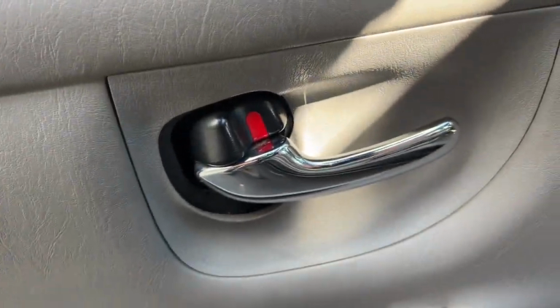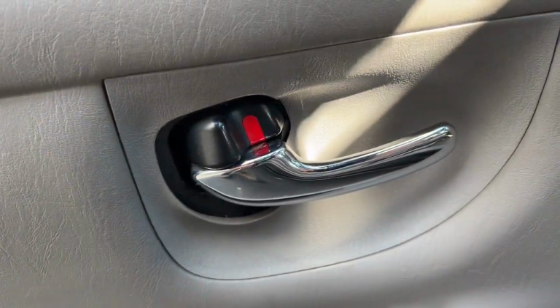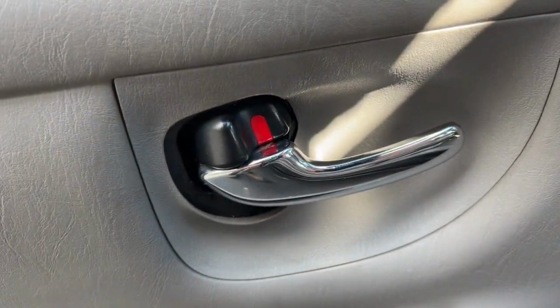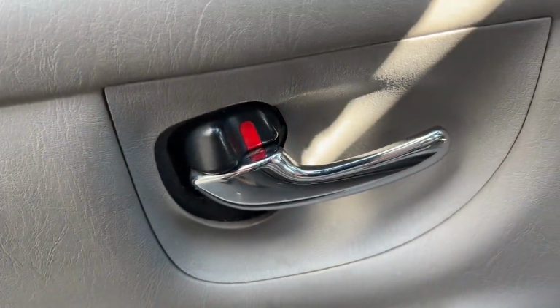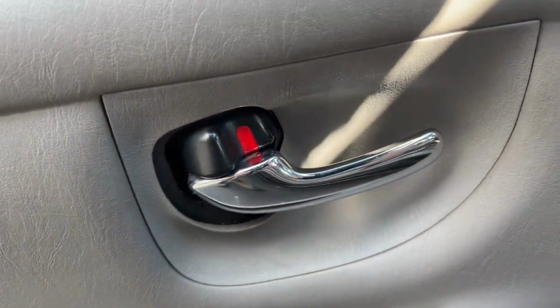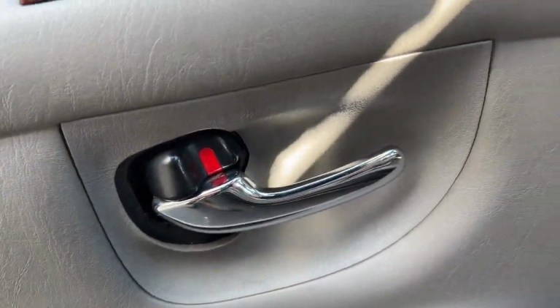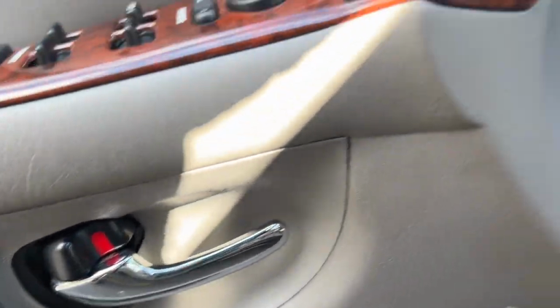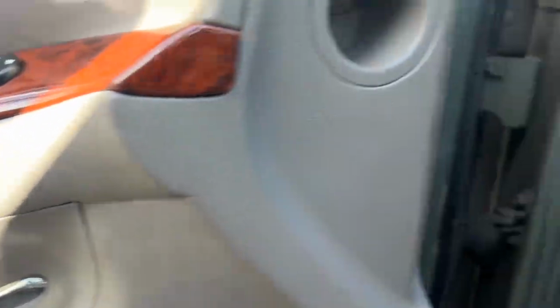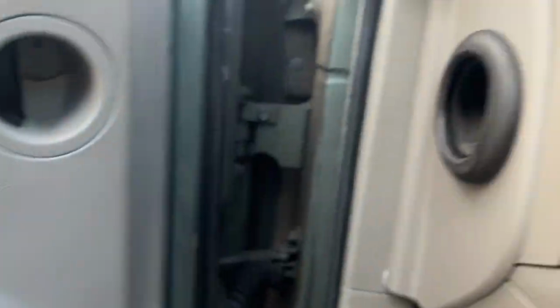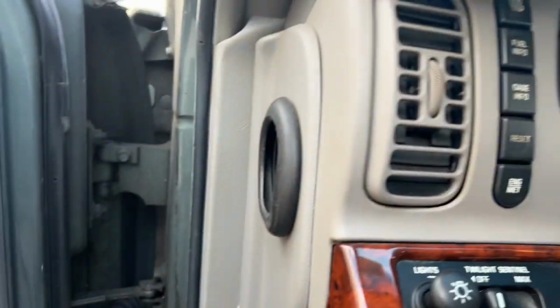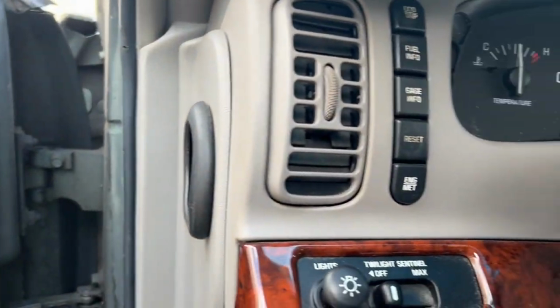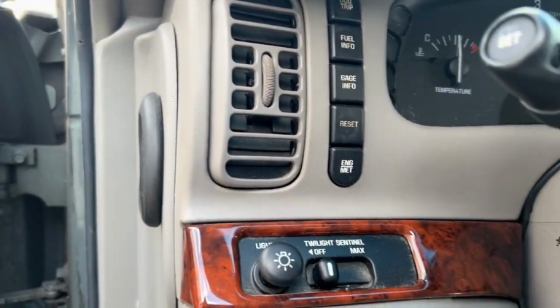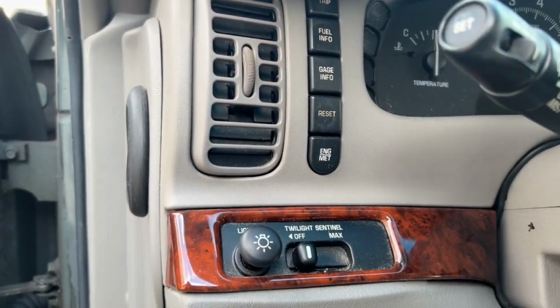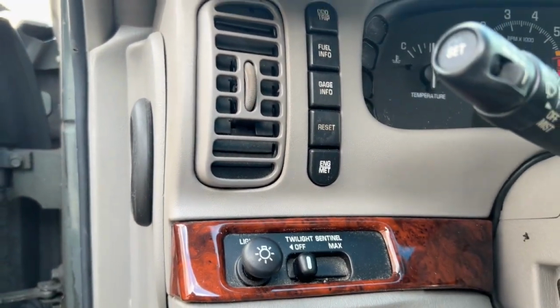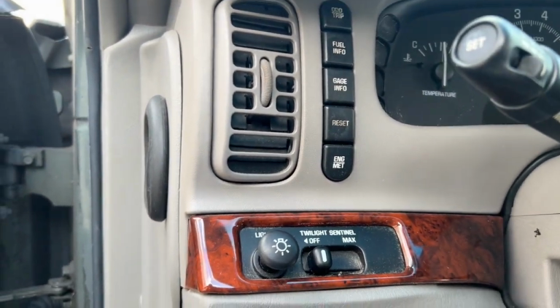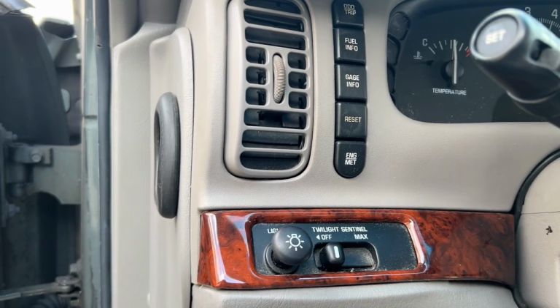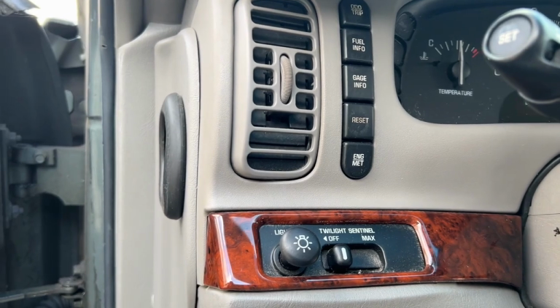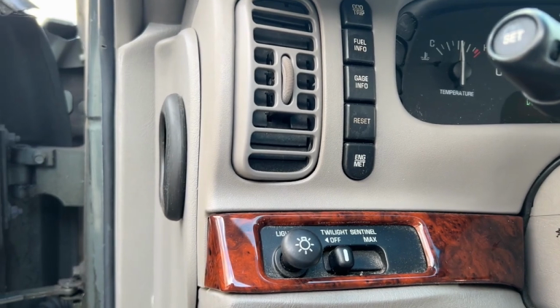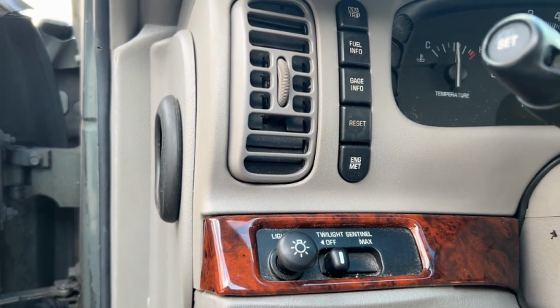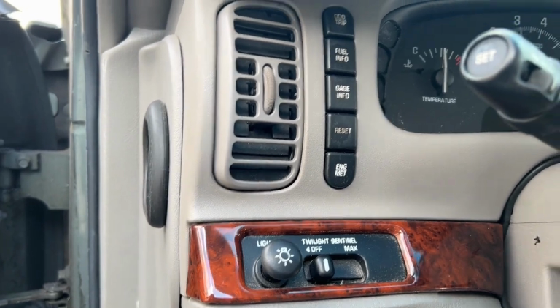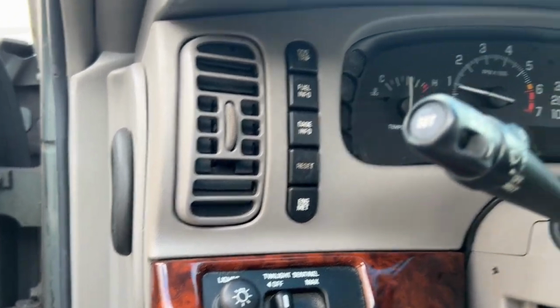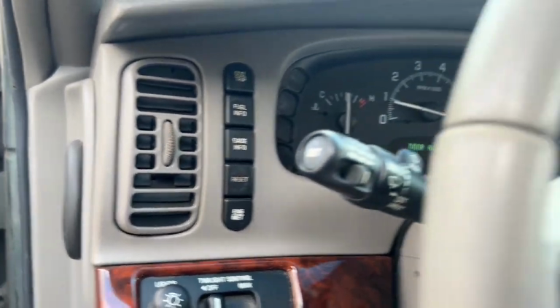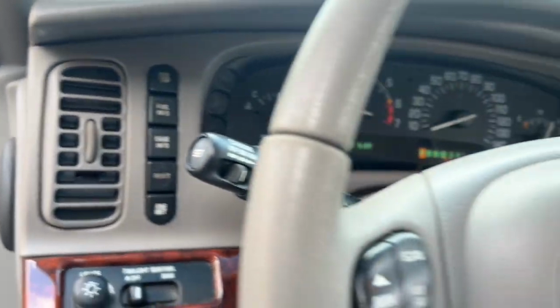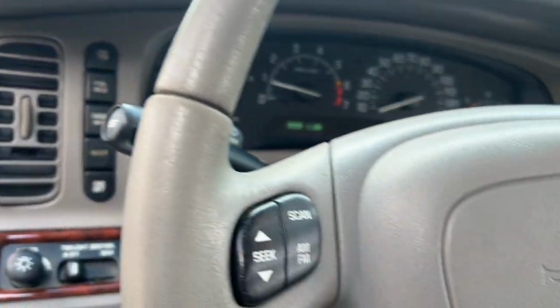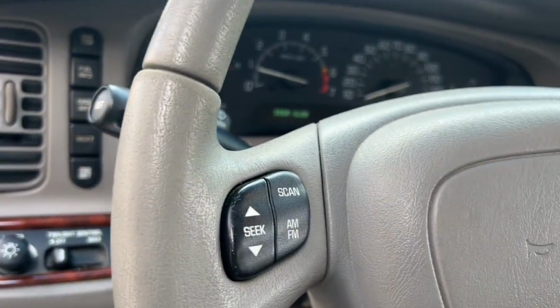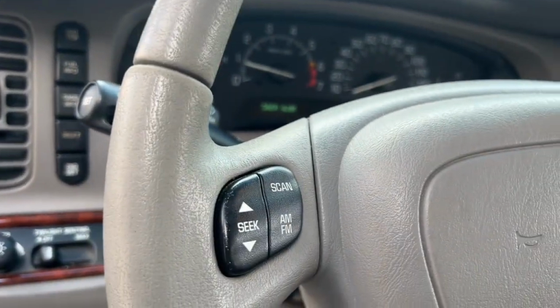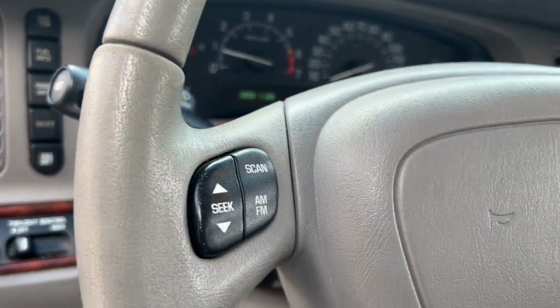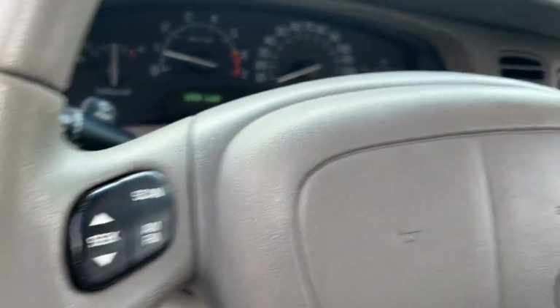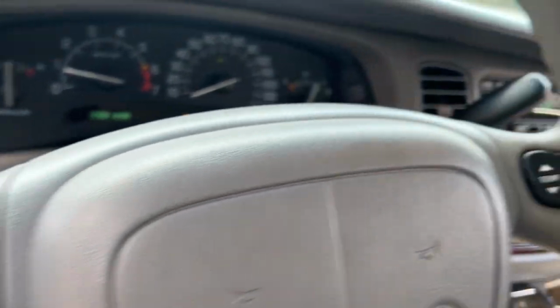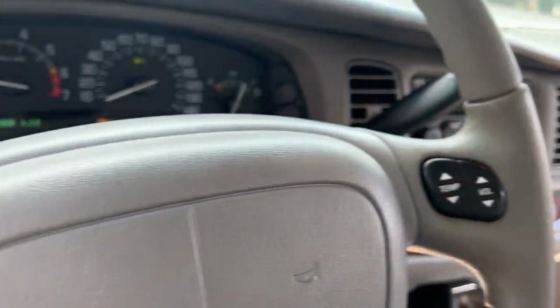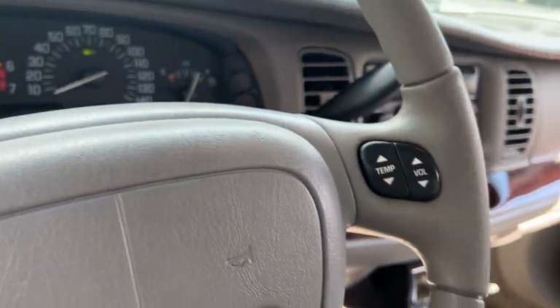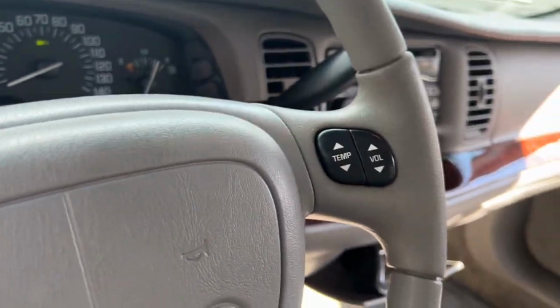Alarm, Bluetooth connection, power driver seat, dual zone AC, intermittent wipers.